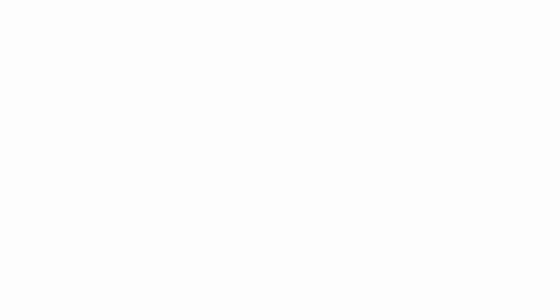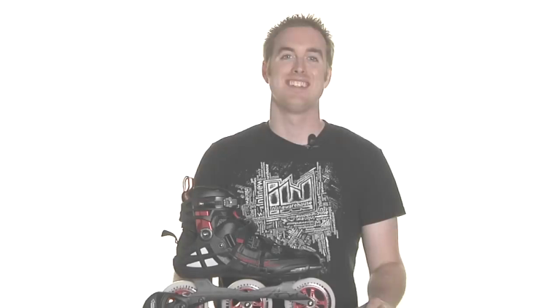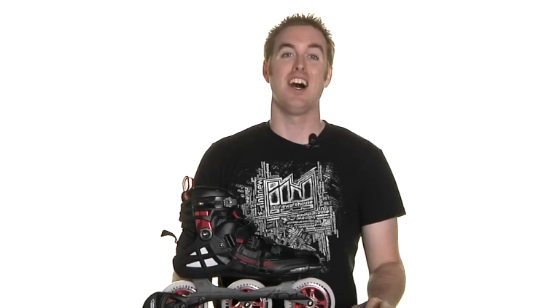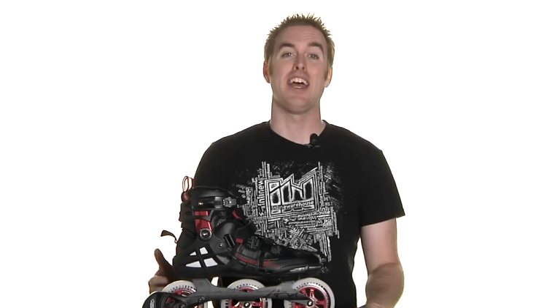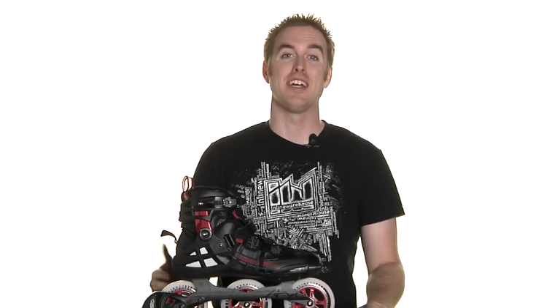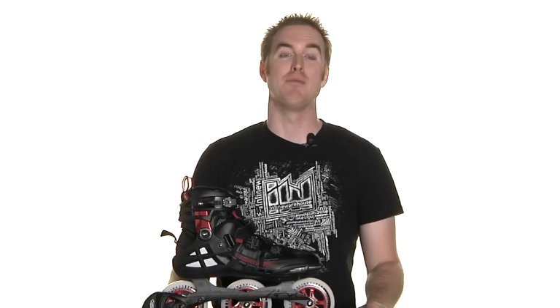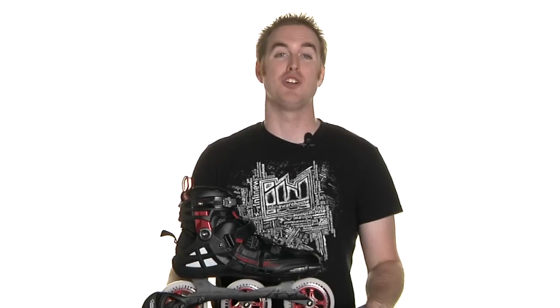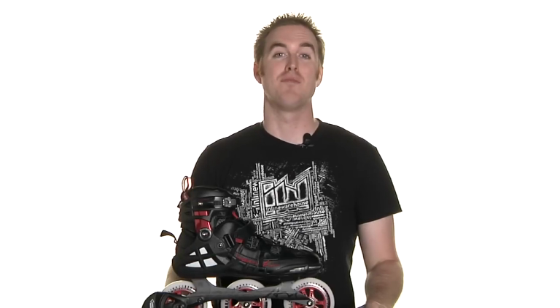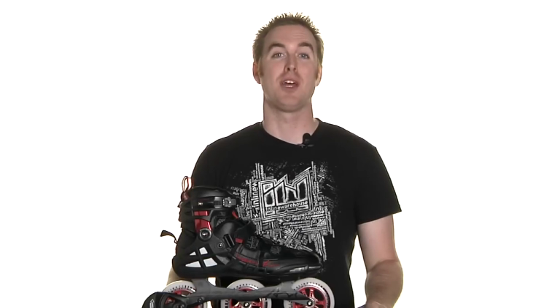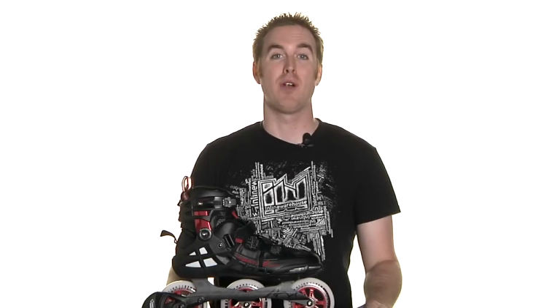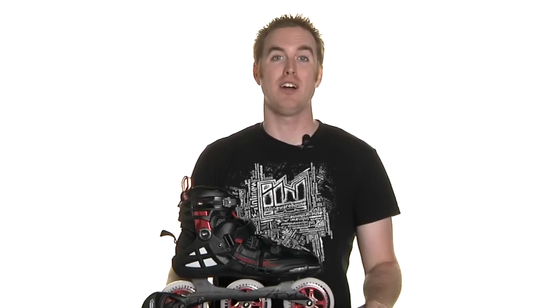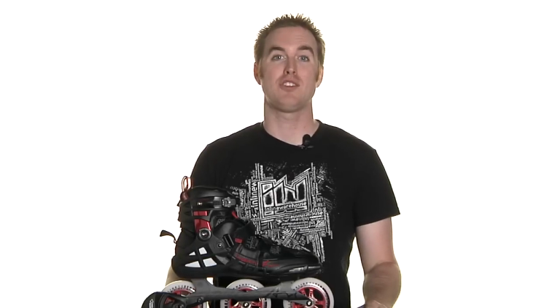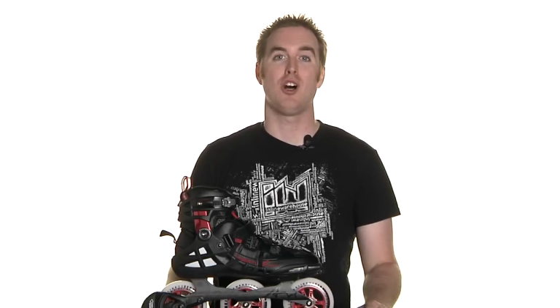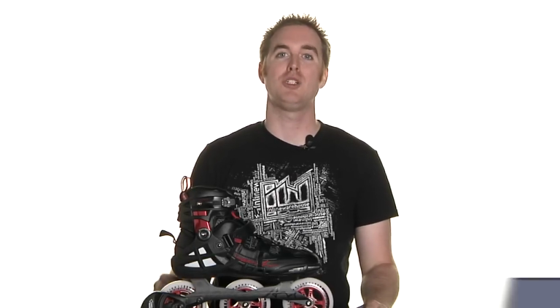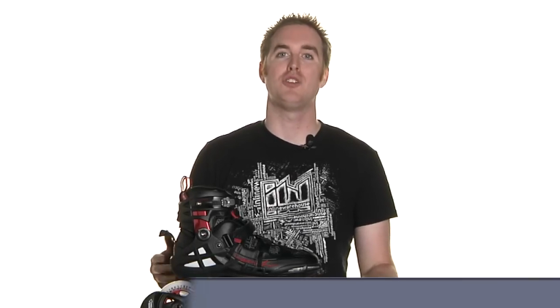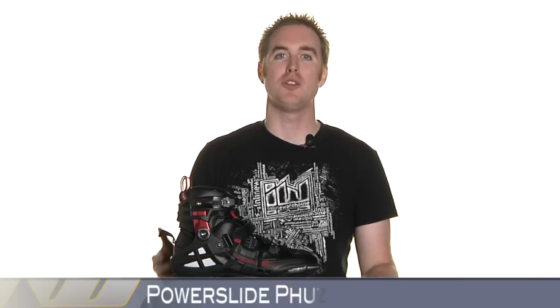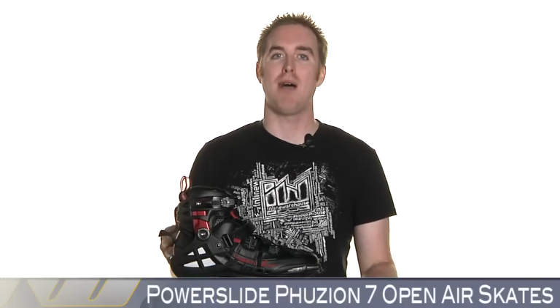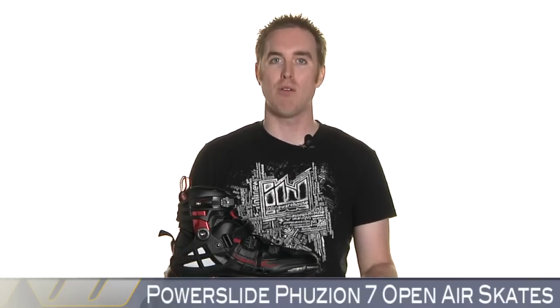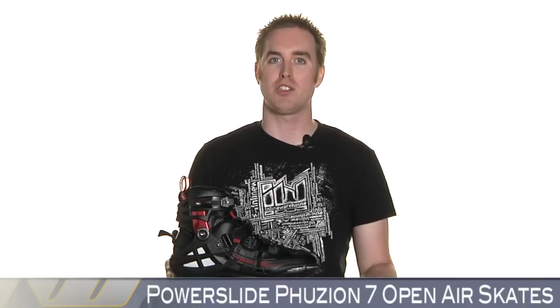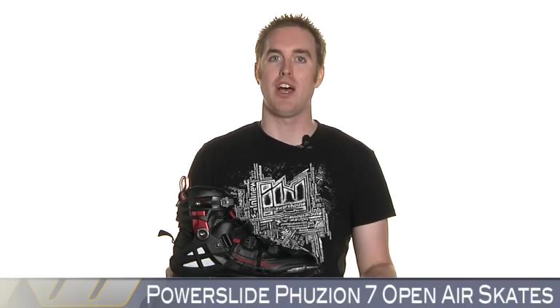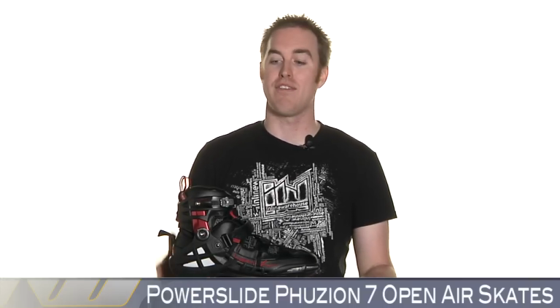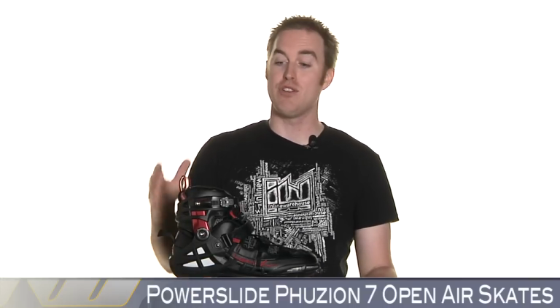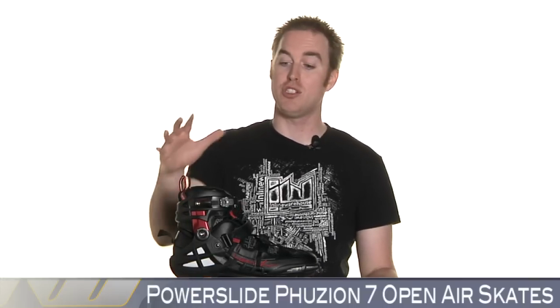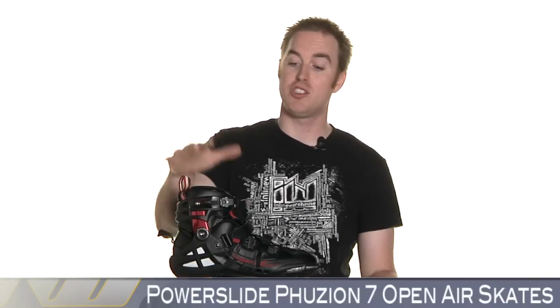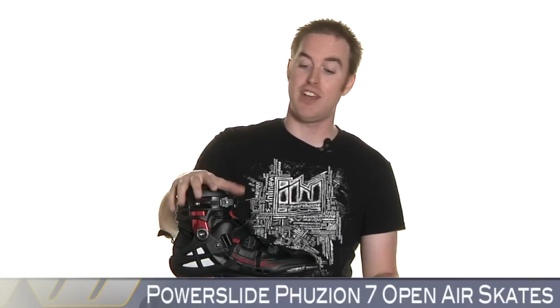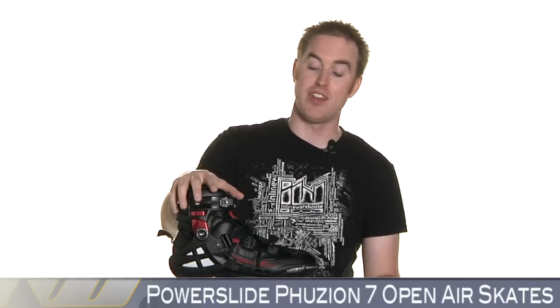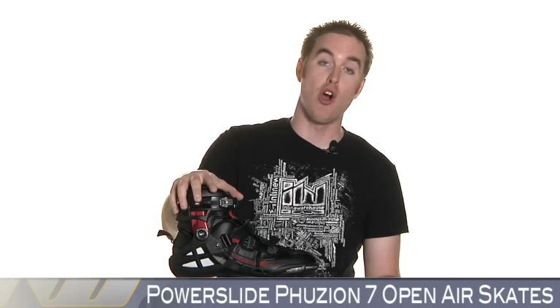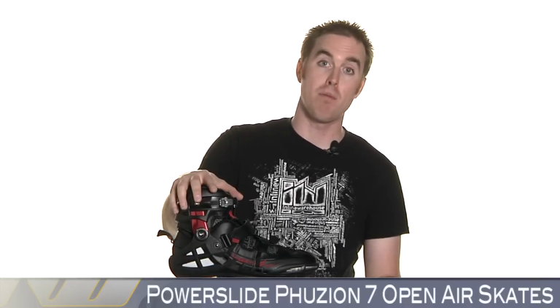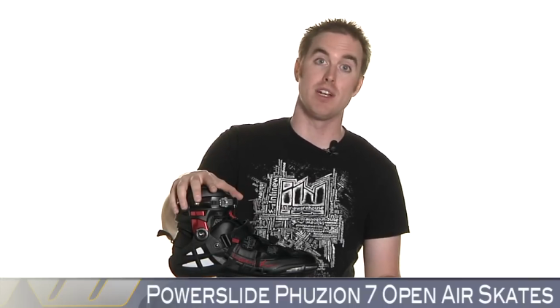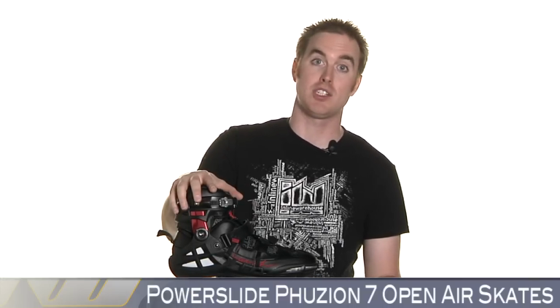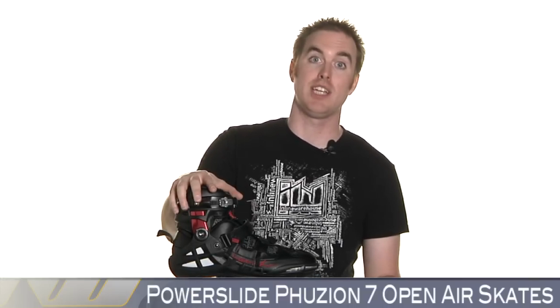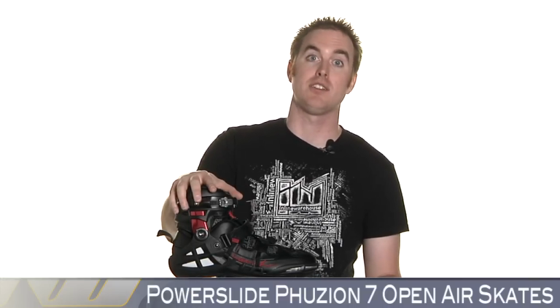Hi, I'm Joe from Inline Warehouse. I'll be showing you the Power Slide Fusion 7 Open Air Skates.